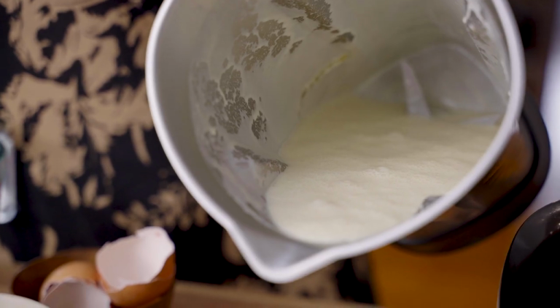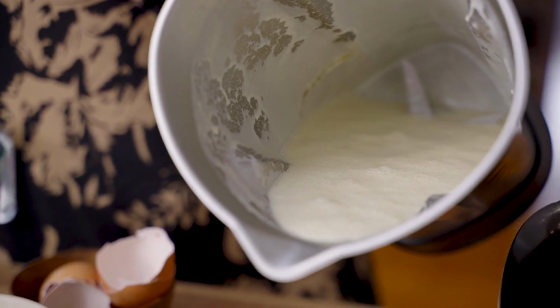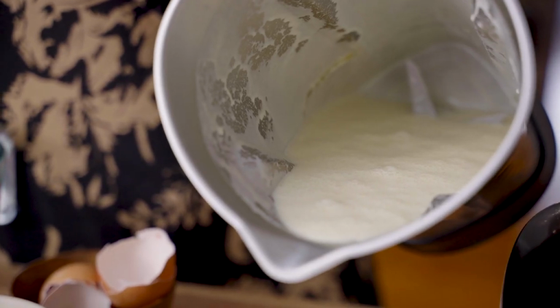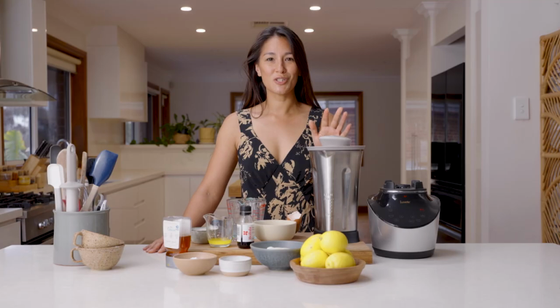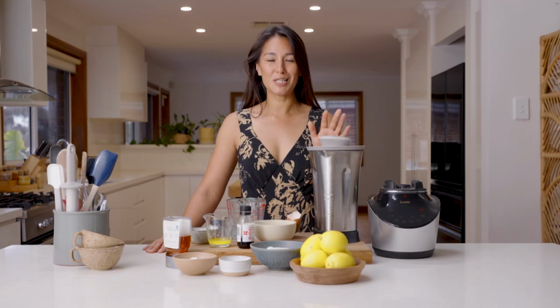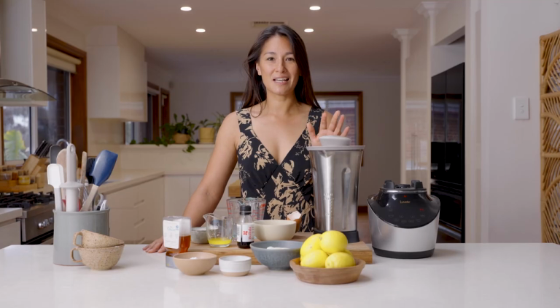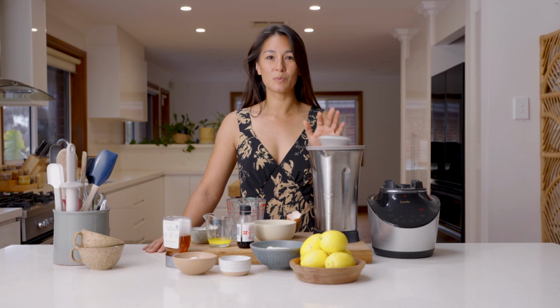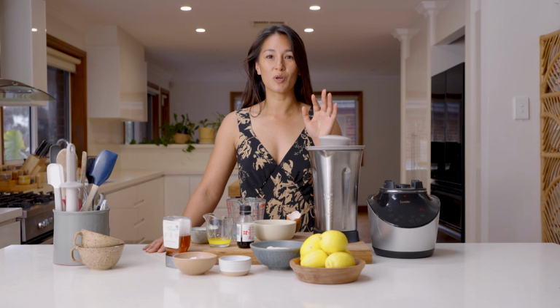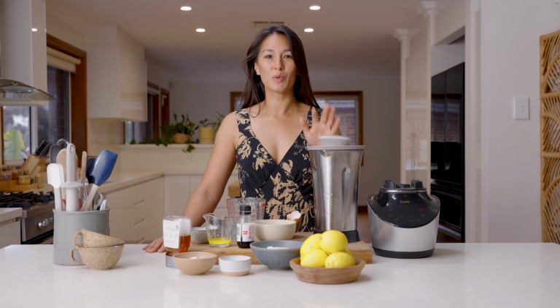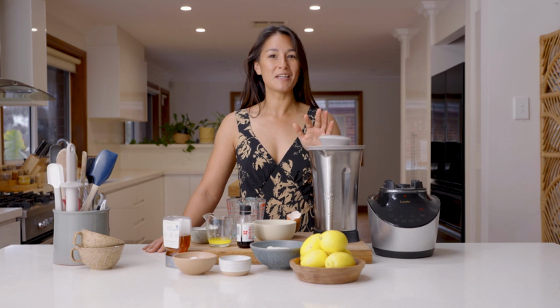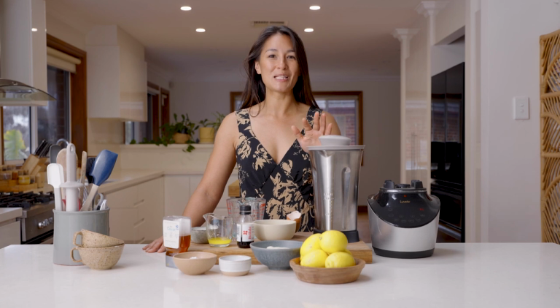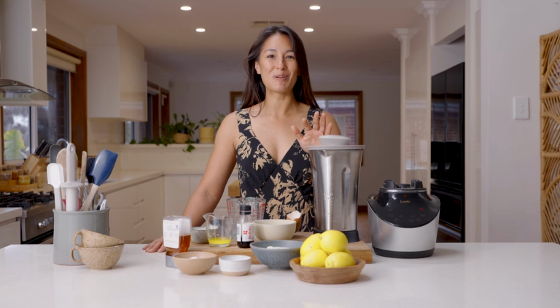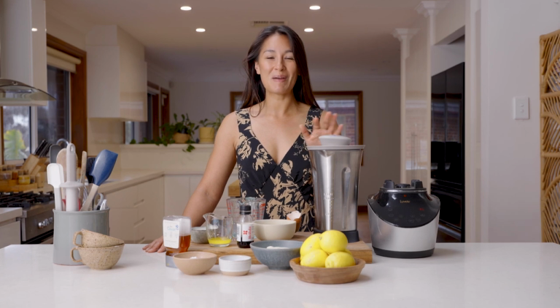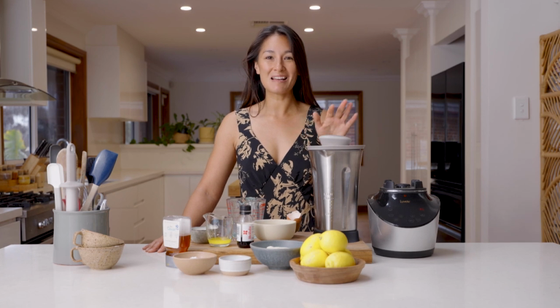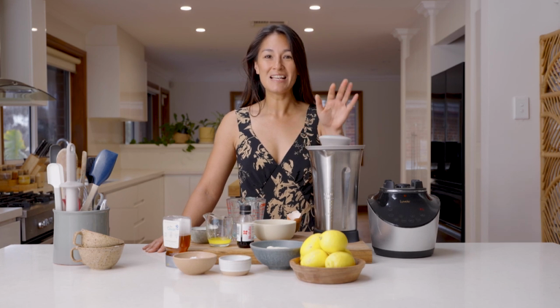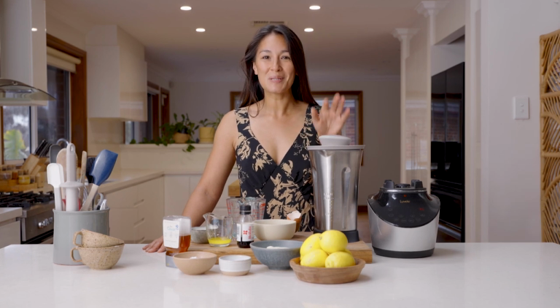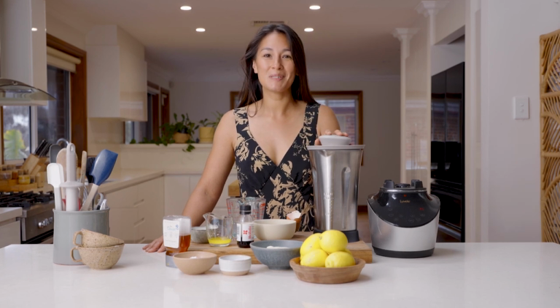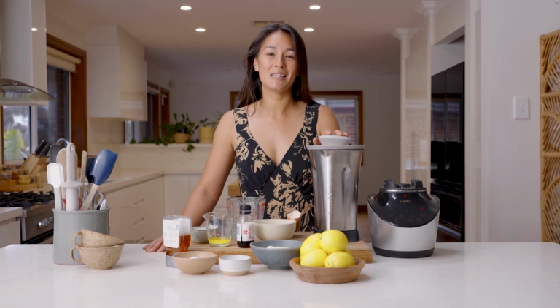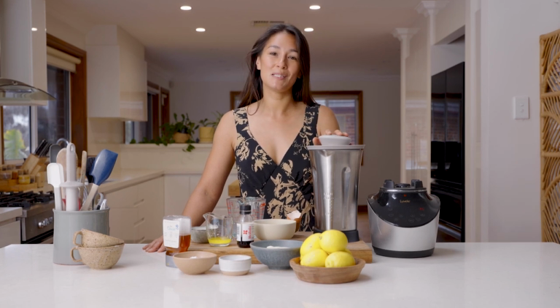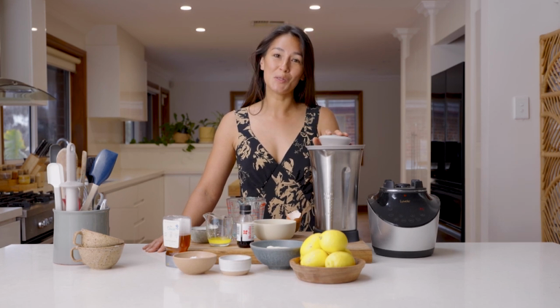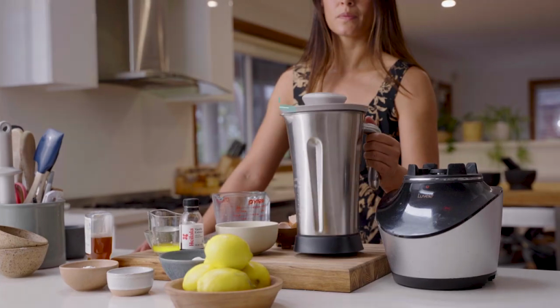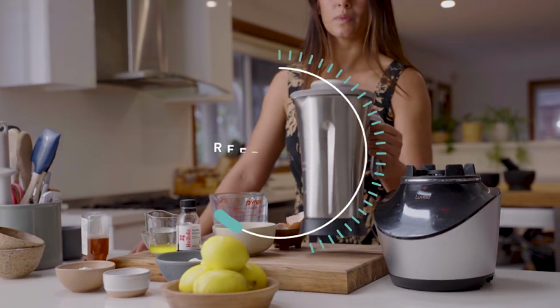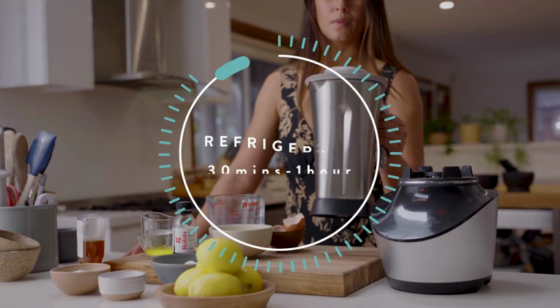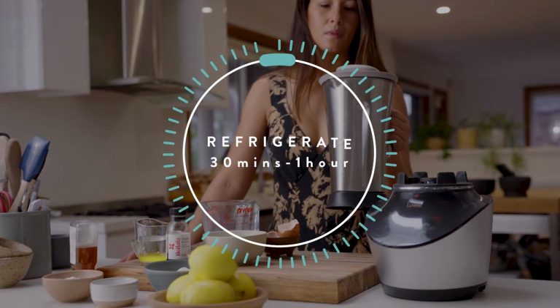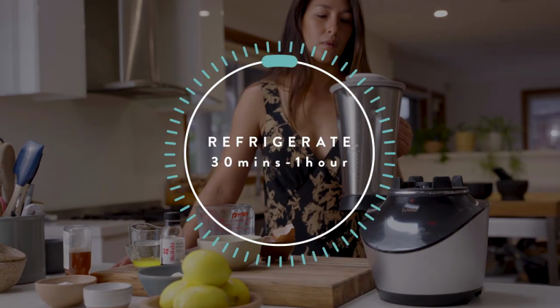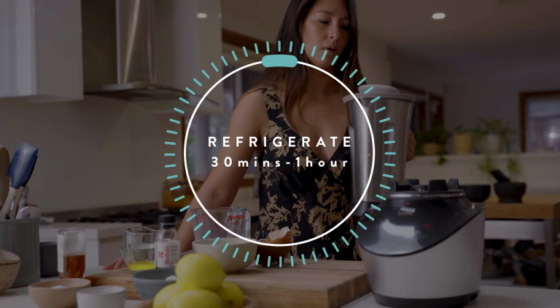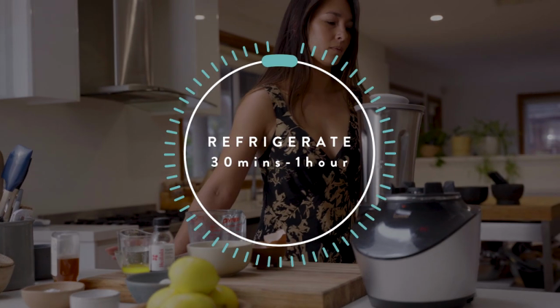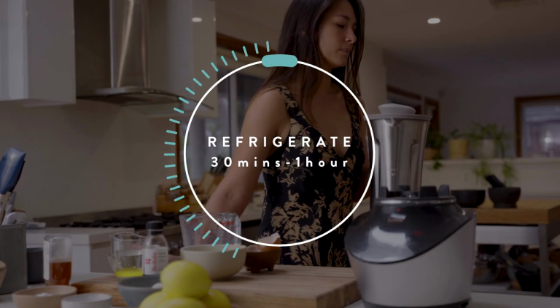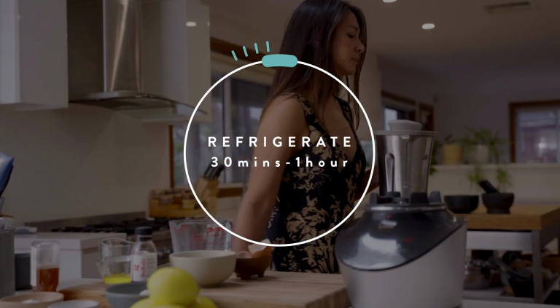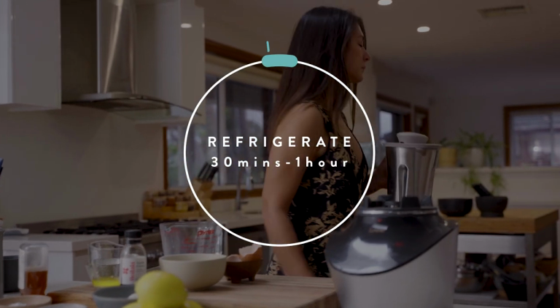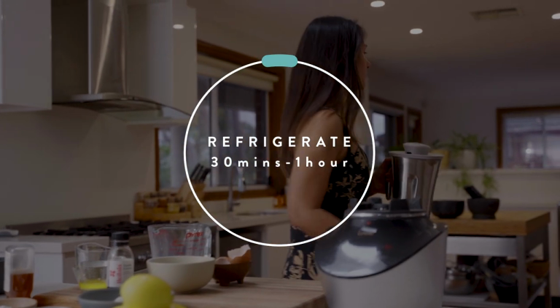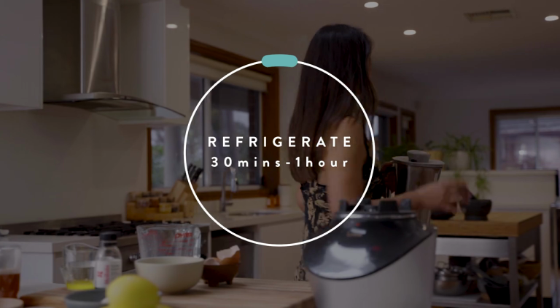After just 30 seconds, we've got a really nice smooth batter. Time to get this in the fridge — we're going to let it rest for about an hour.